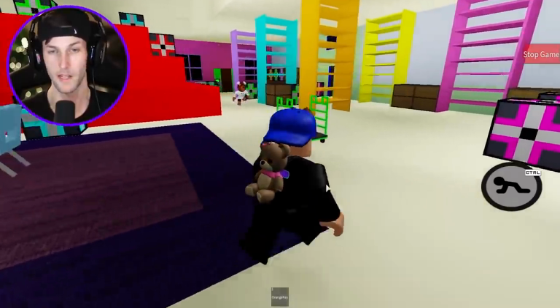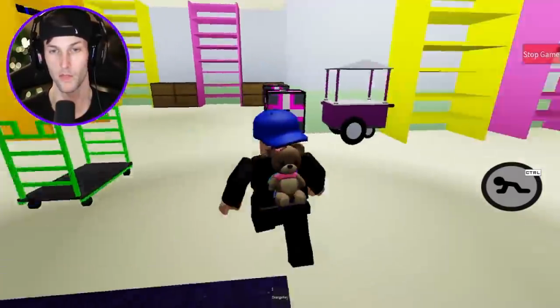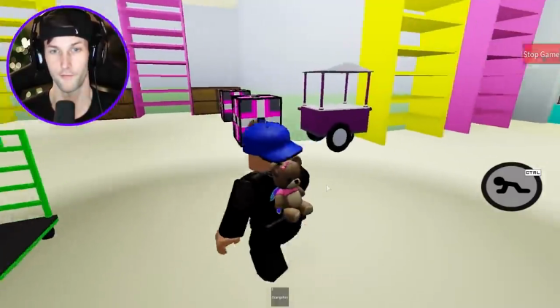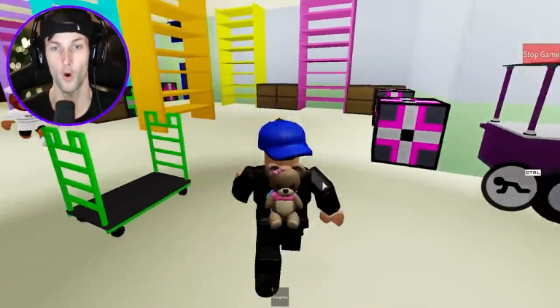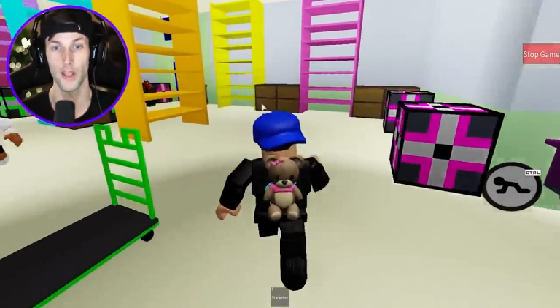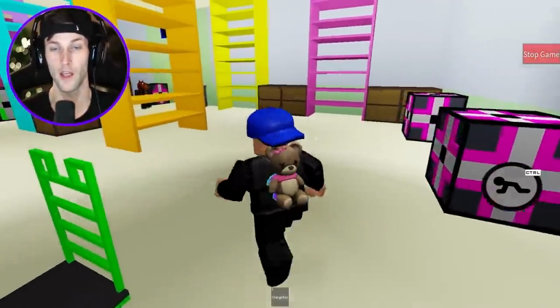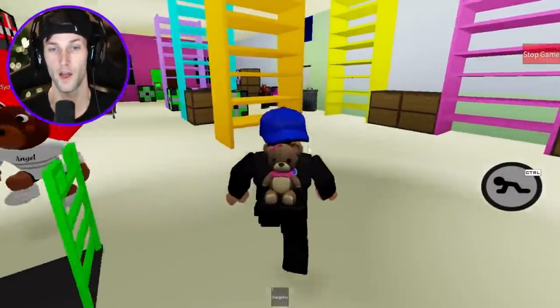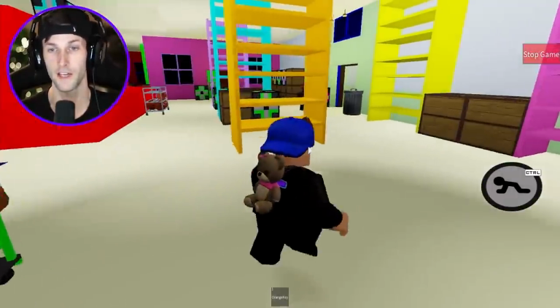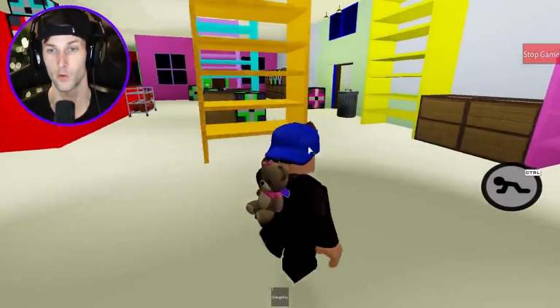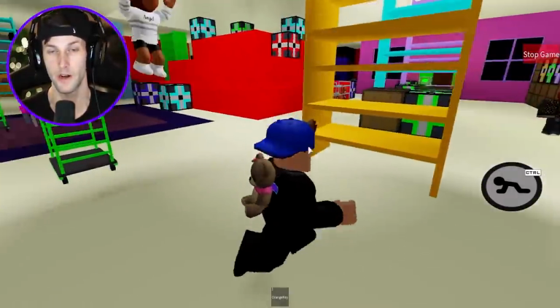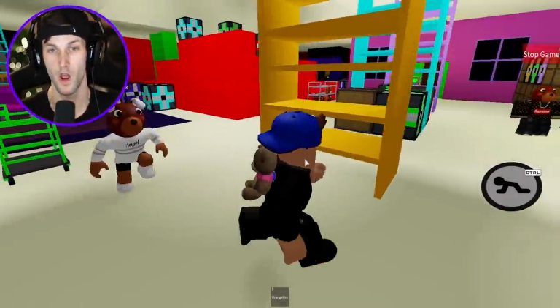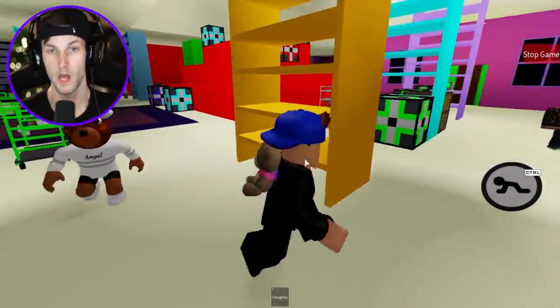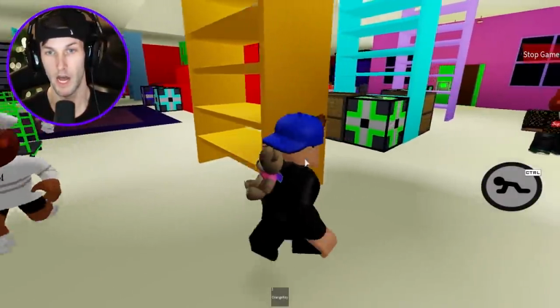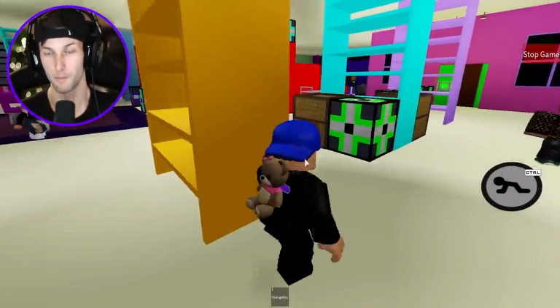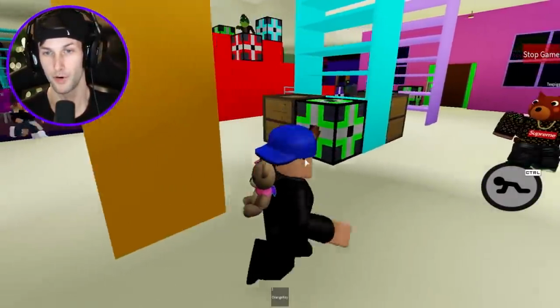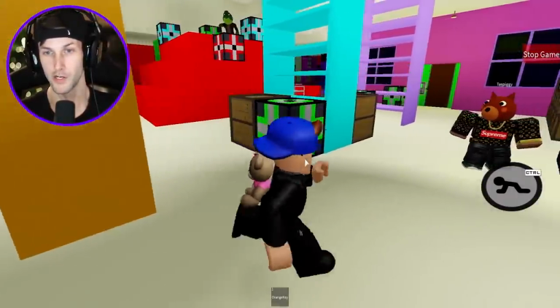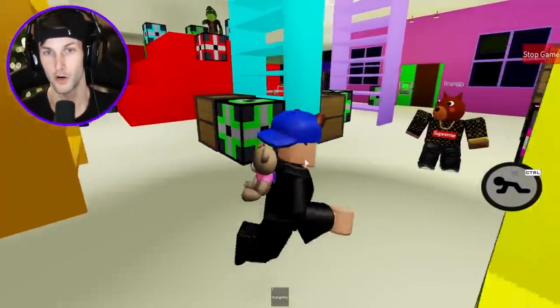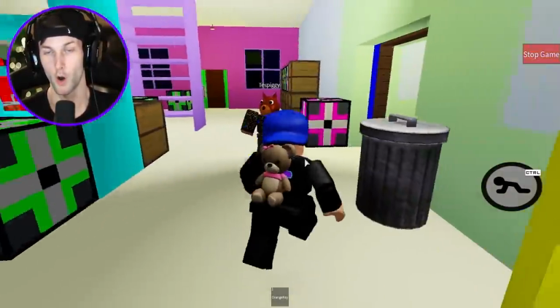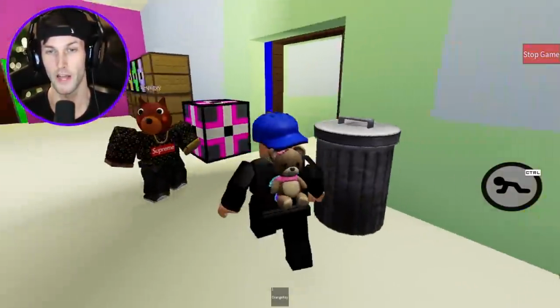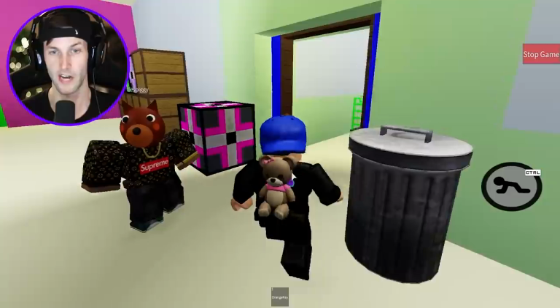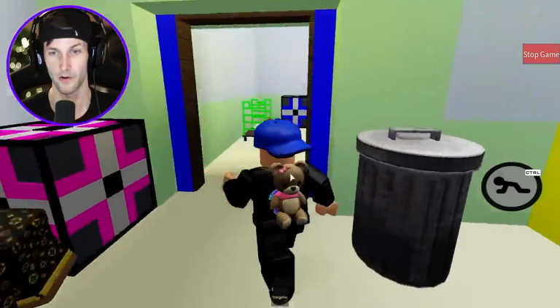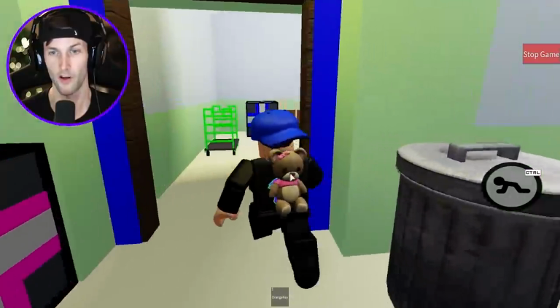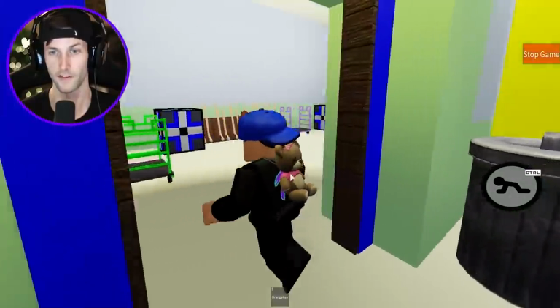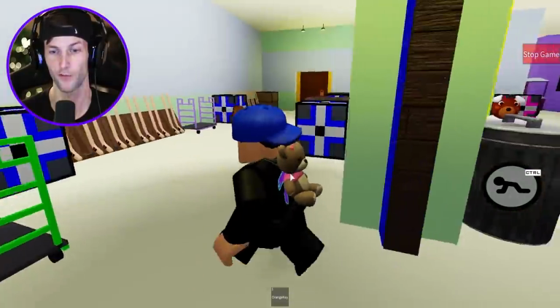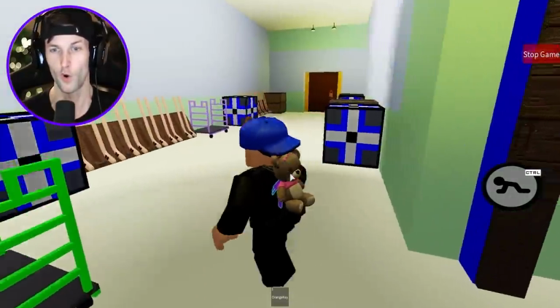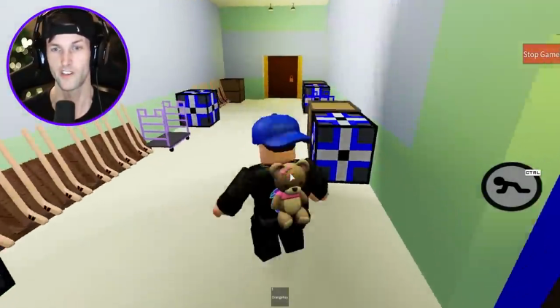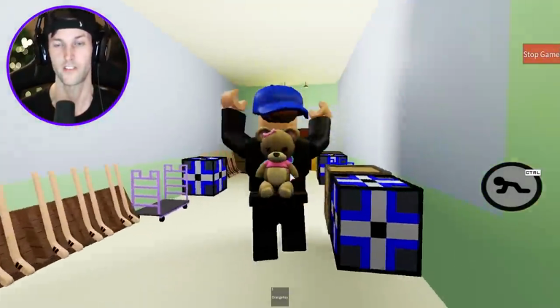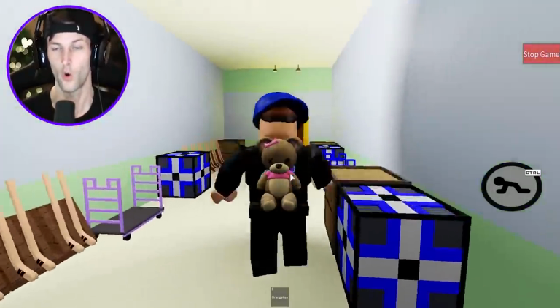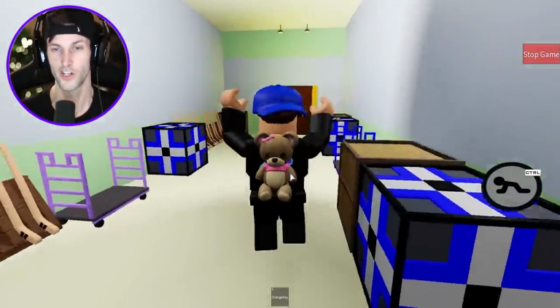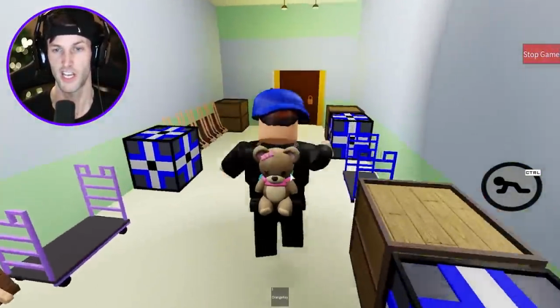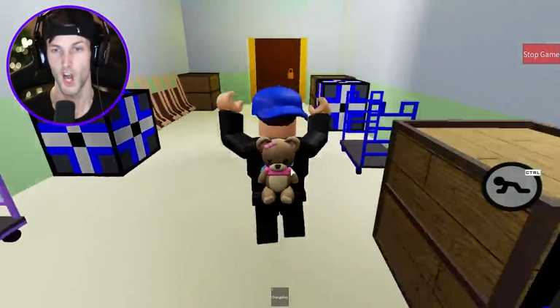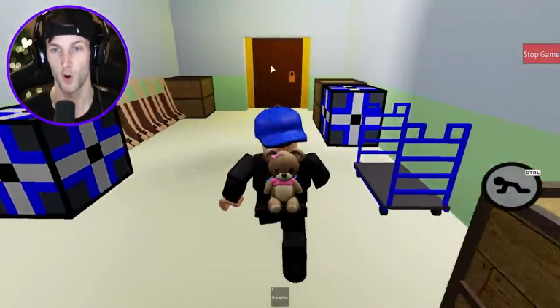We don't need the wrench anymore. Run! Okay, orange key. I don't know where it goes, guys. I think it goes in here — it's Tigris' office, of course, because it's the orange key. Go!